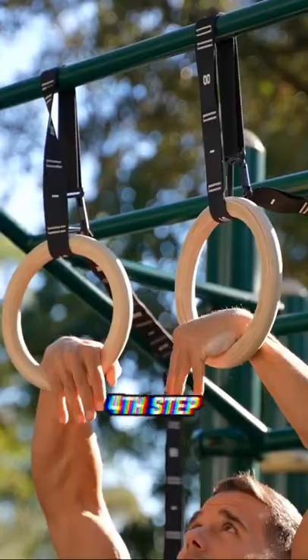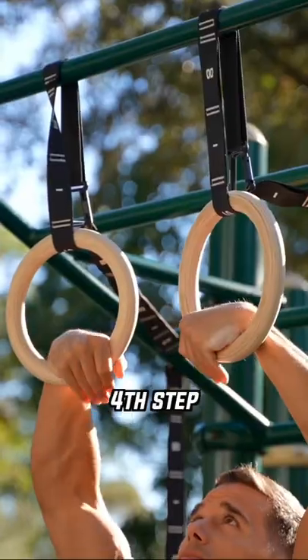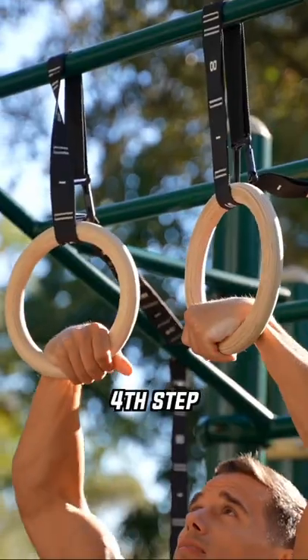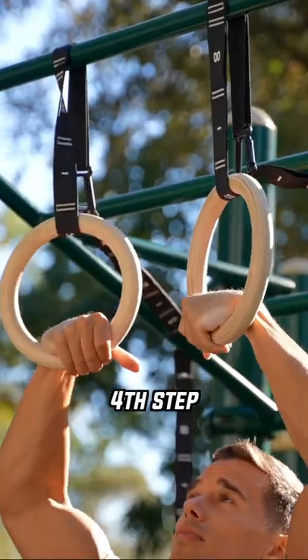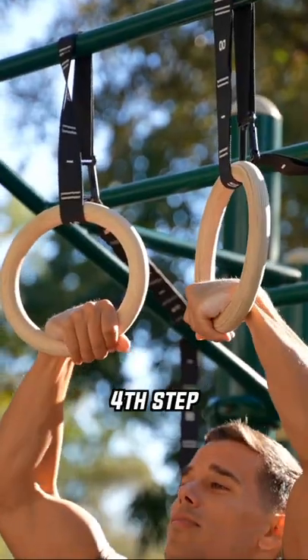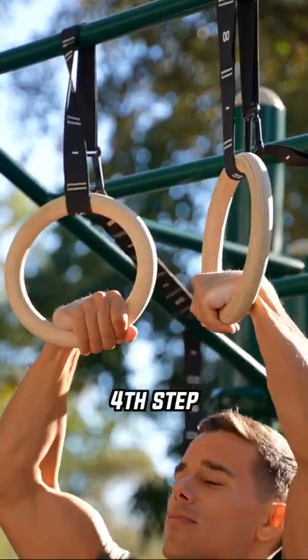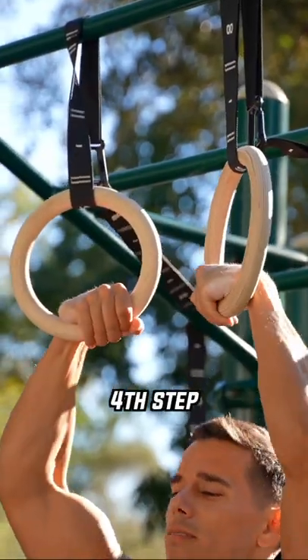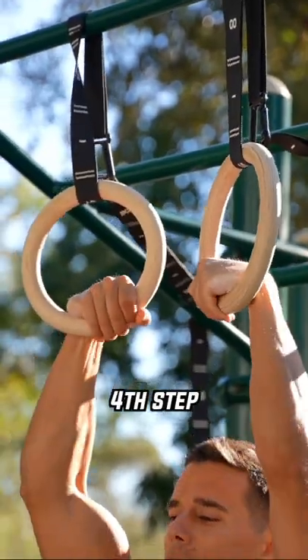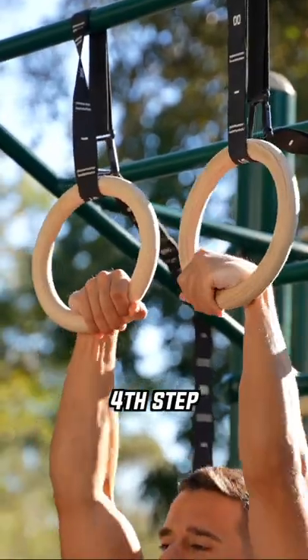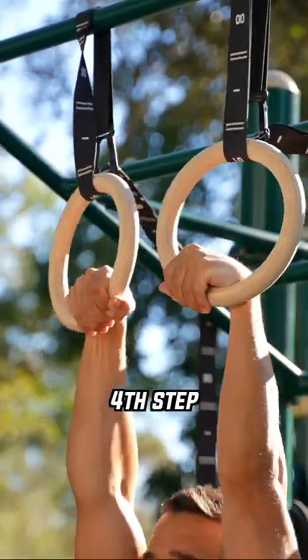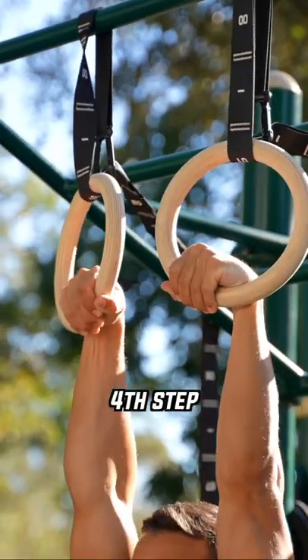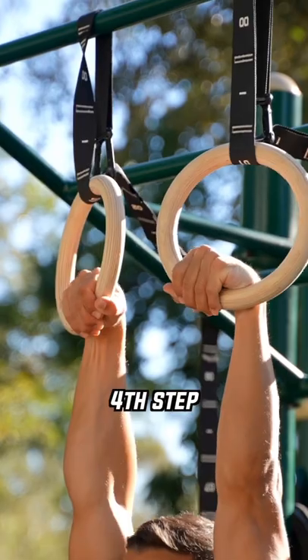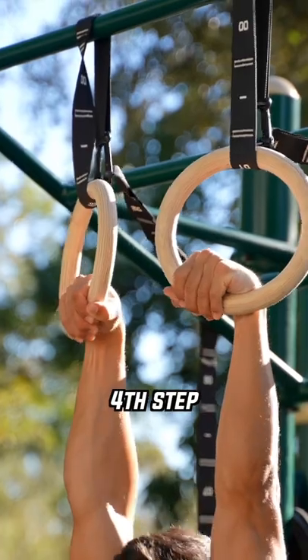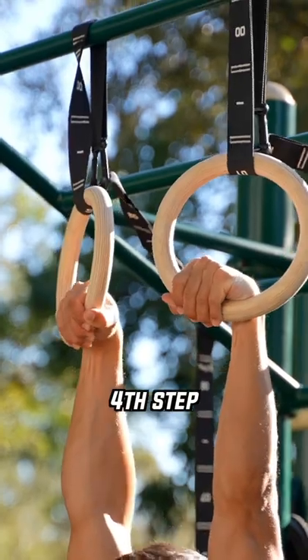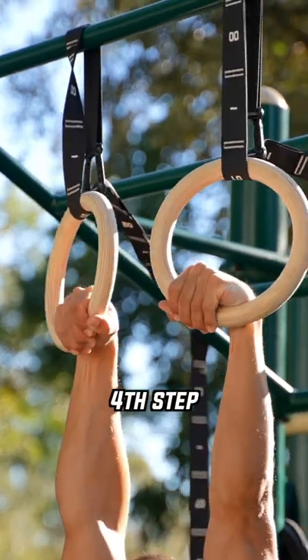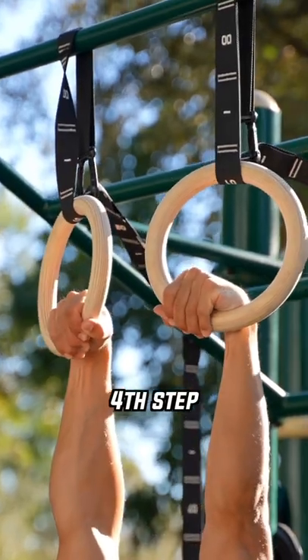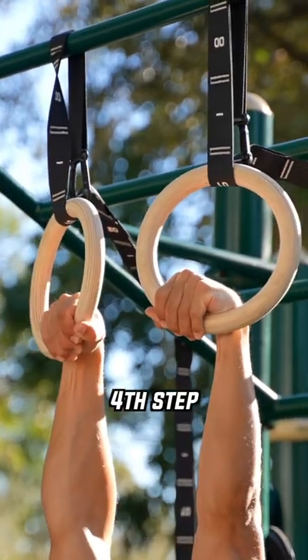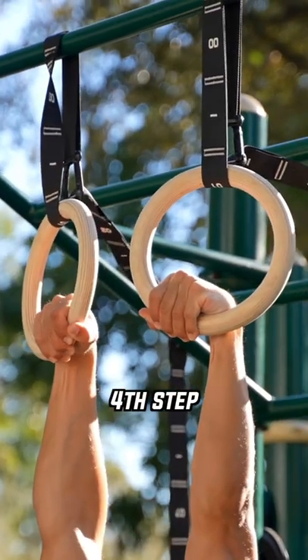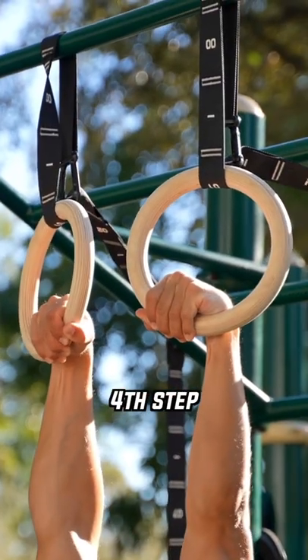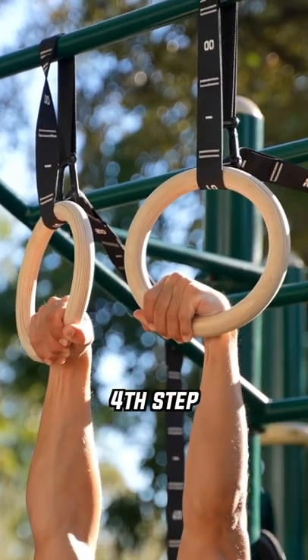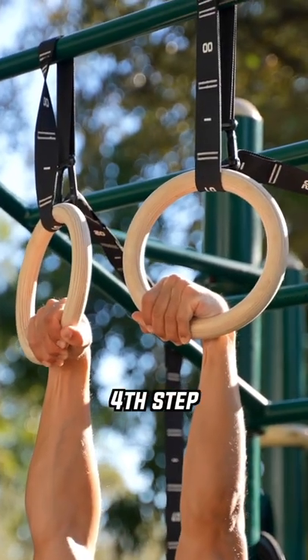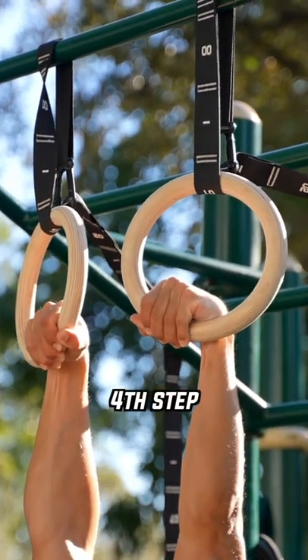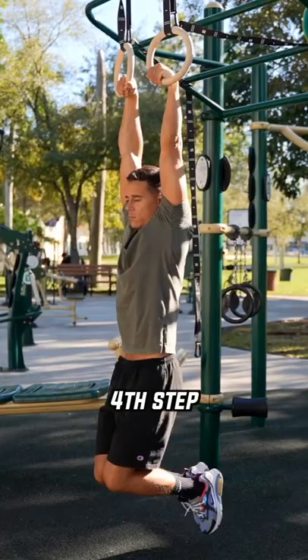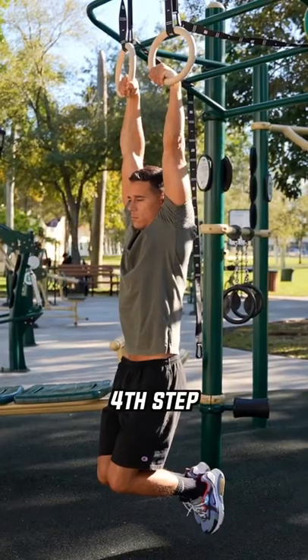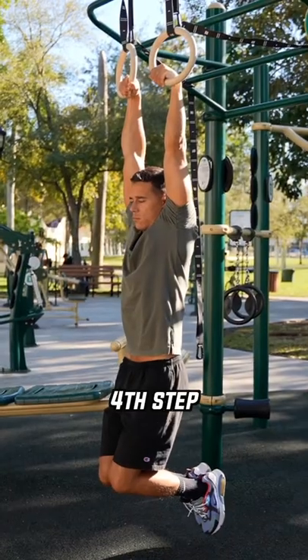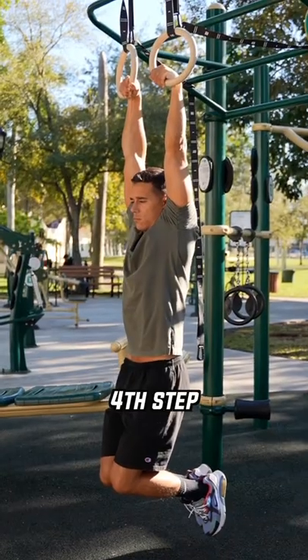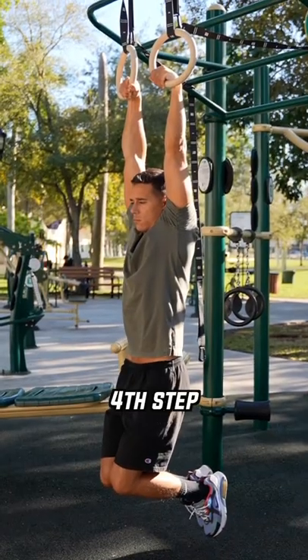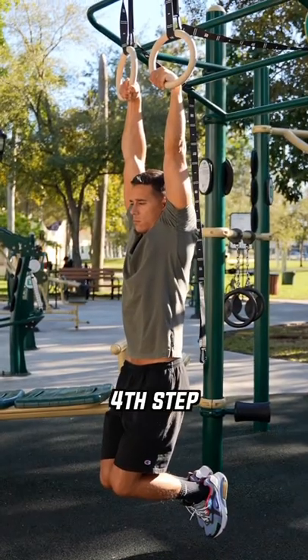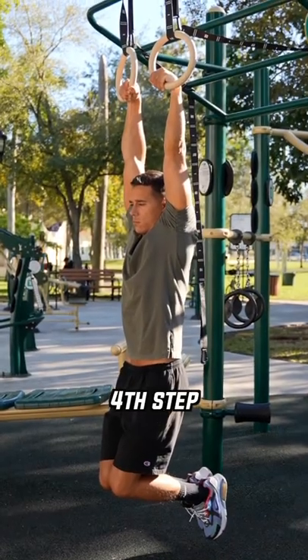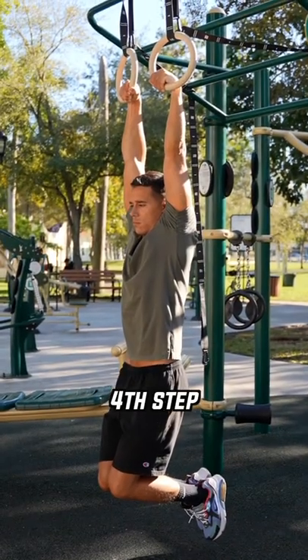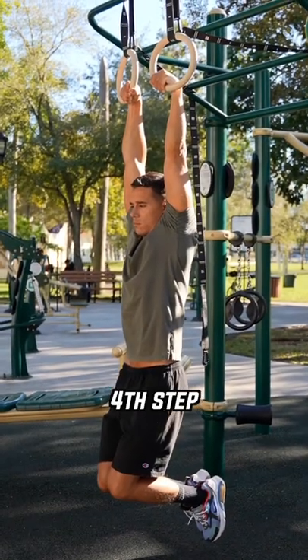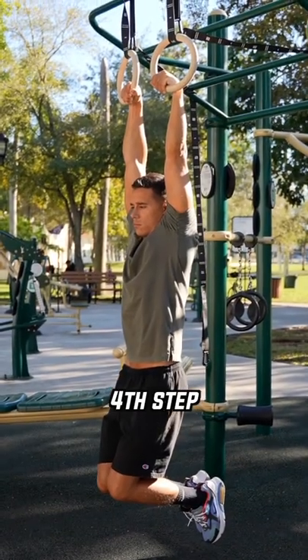If you completed the previous progressions then you're ready to do the false grip with your full body weight with straight arms.